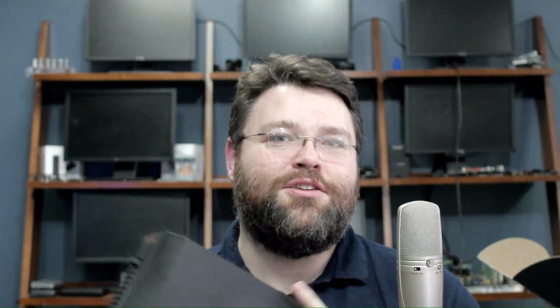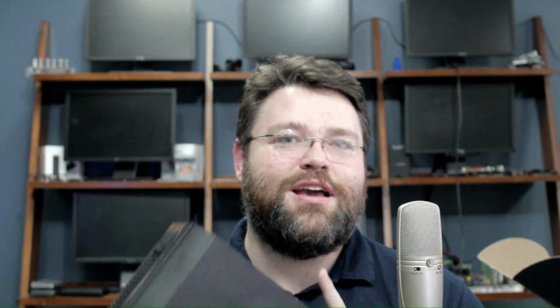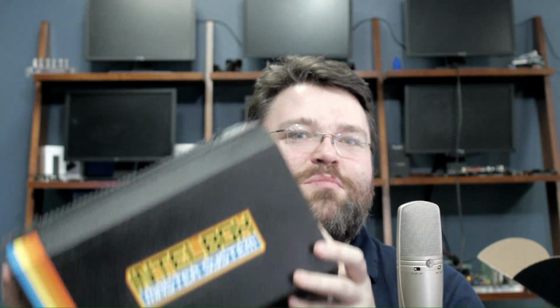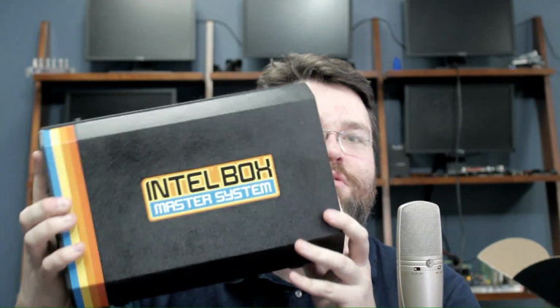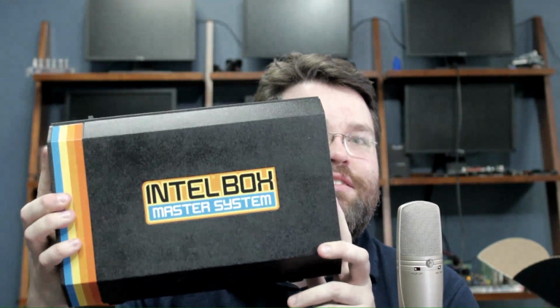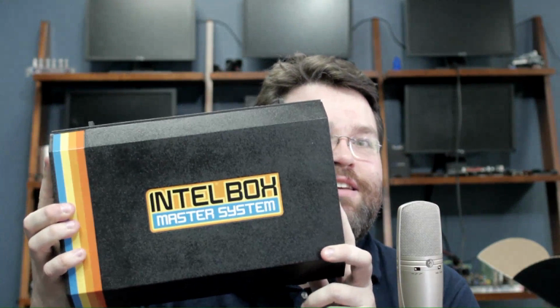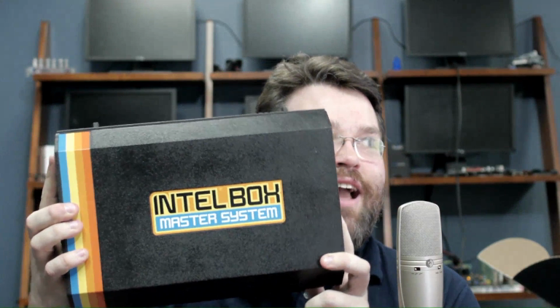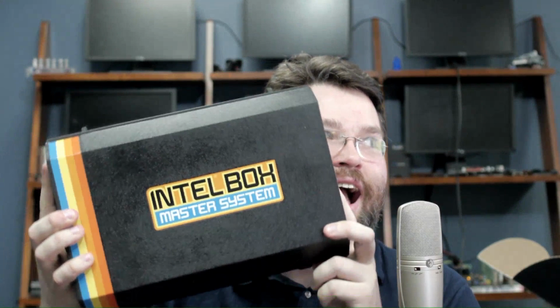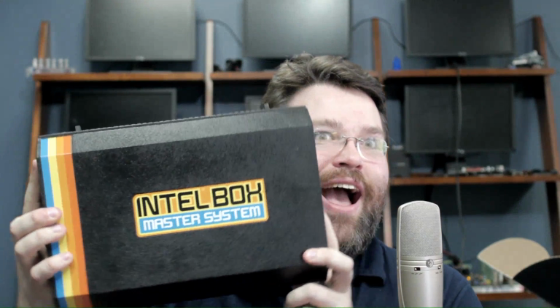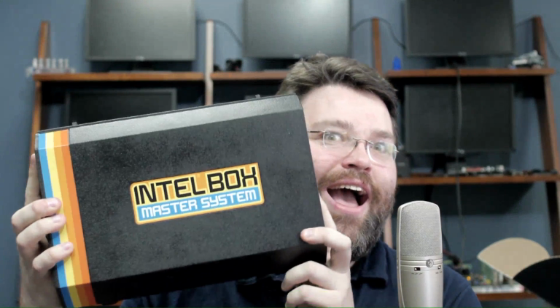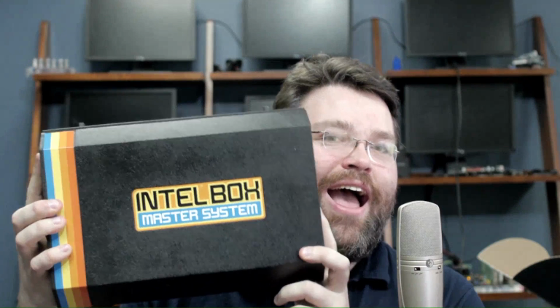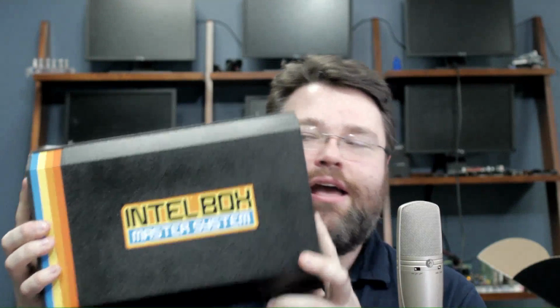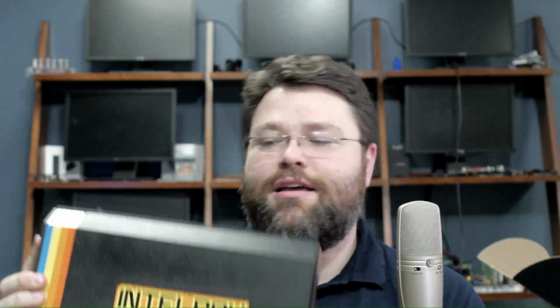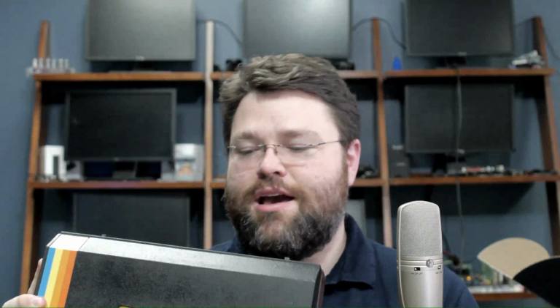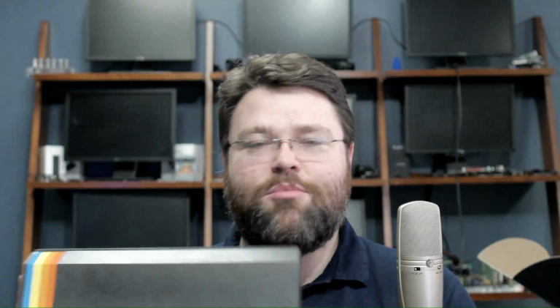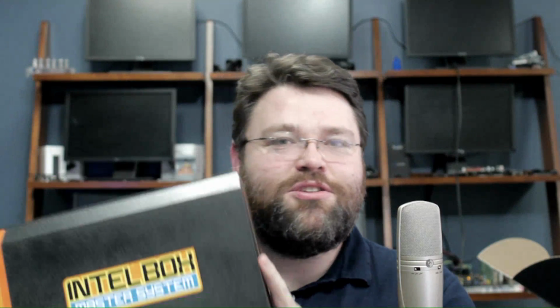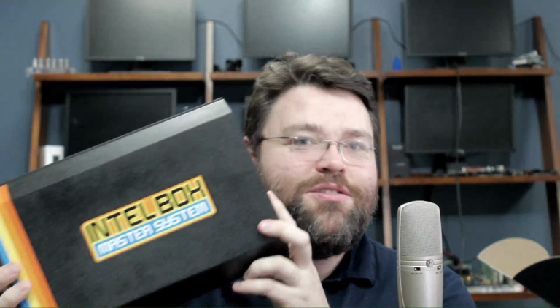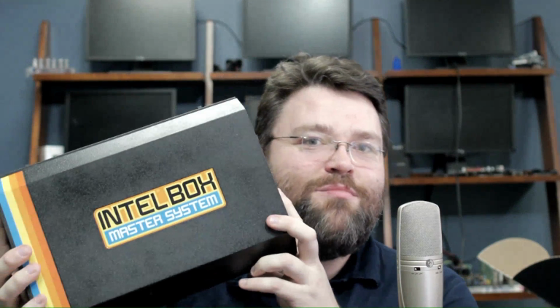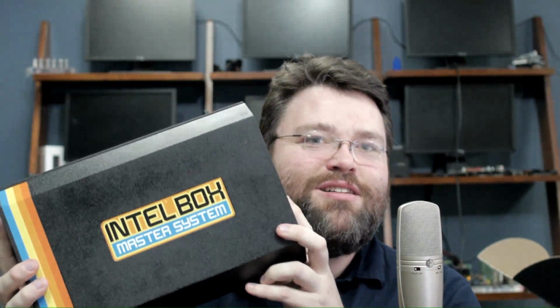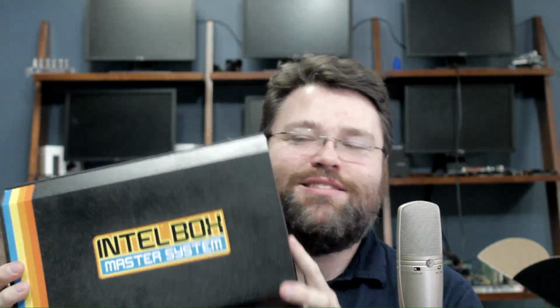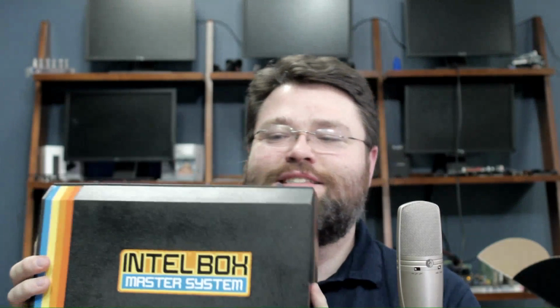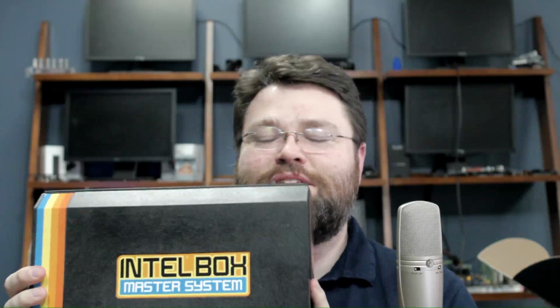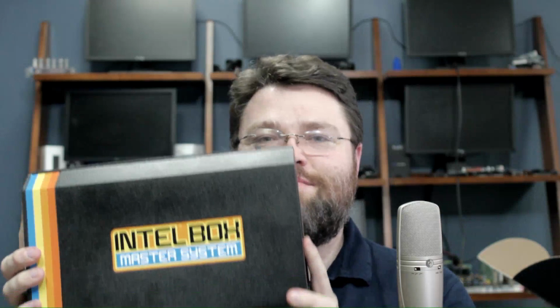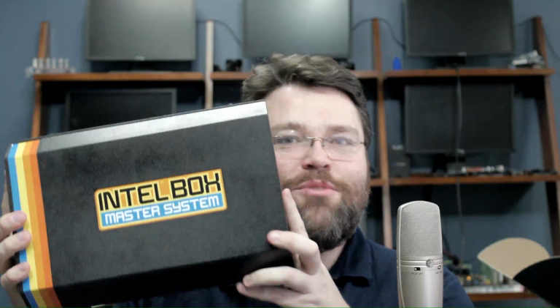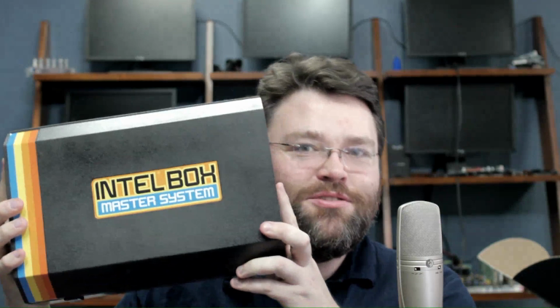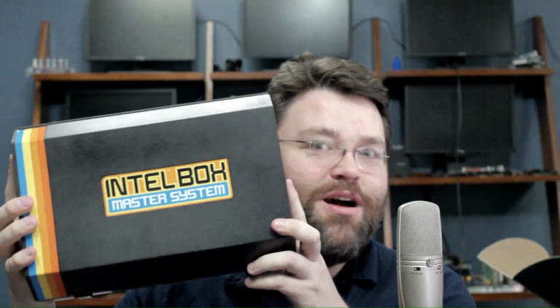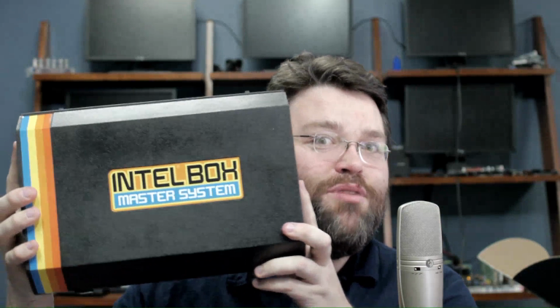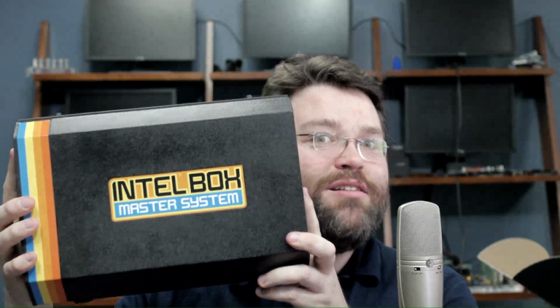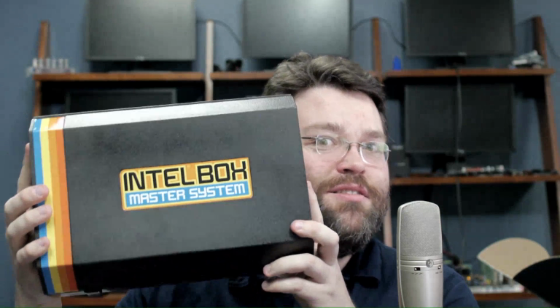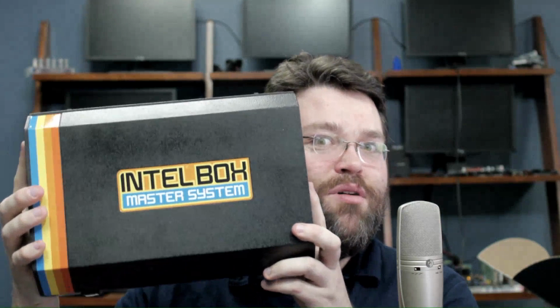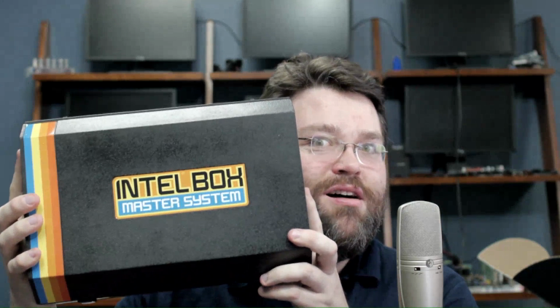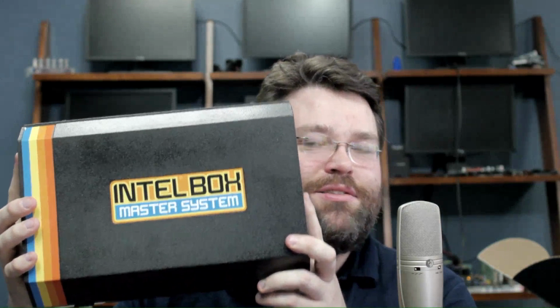Do you guys remember this thing? I'm going to do another unboxing, except this time I'm going to unbox the box.